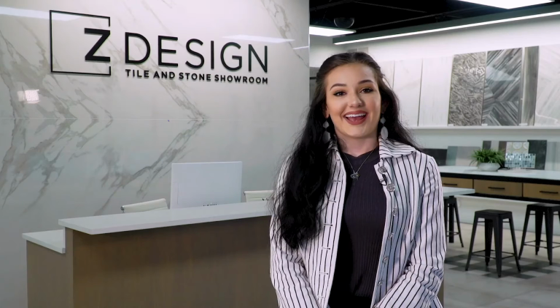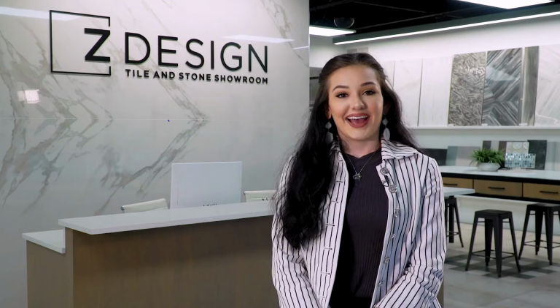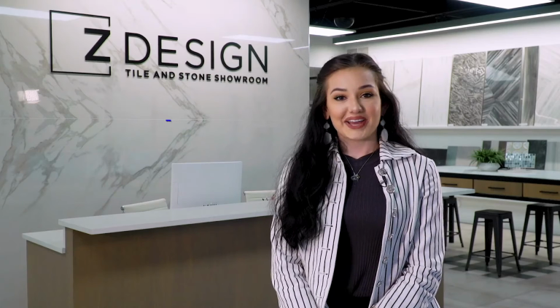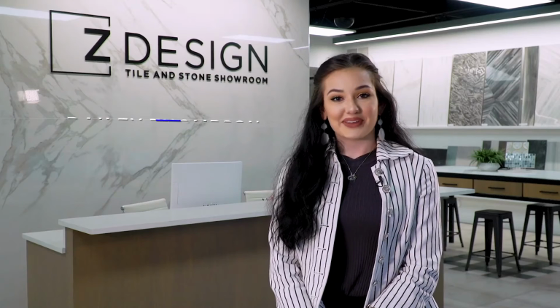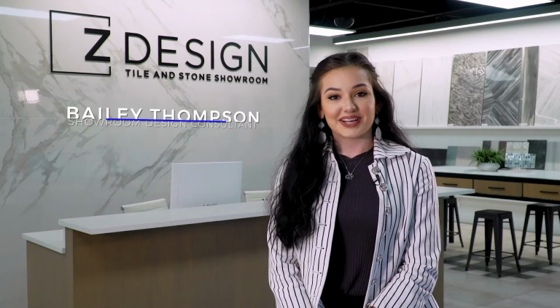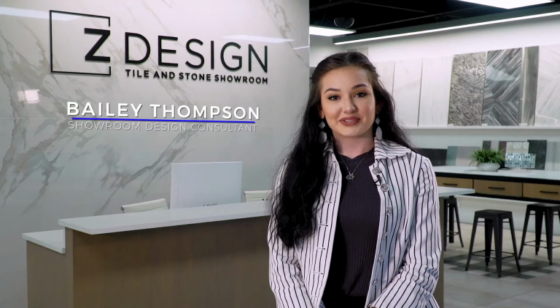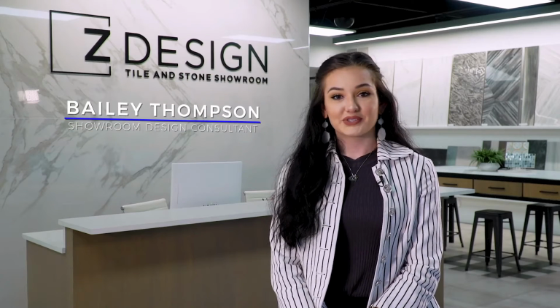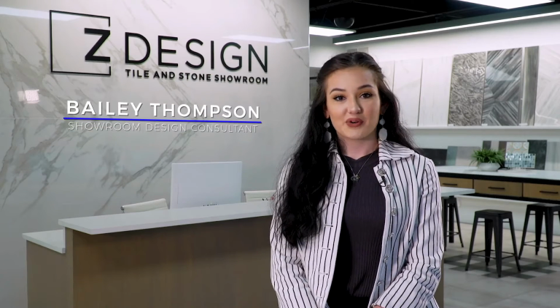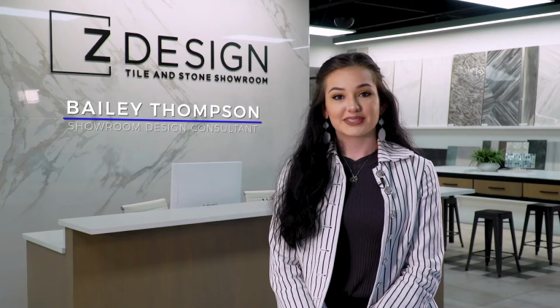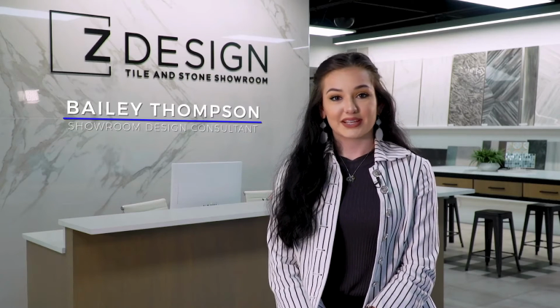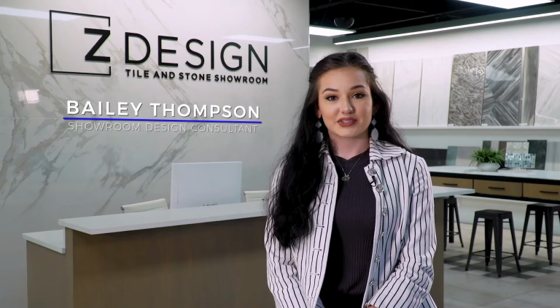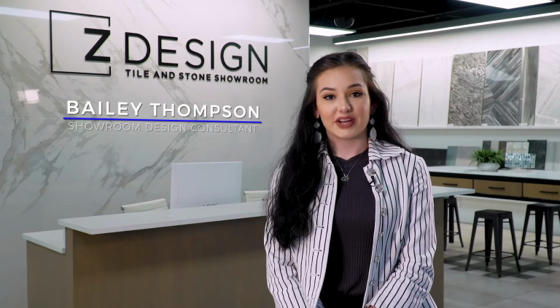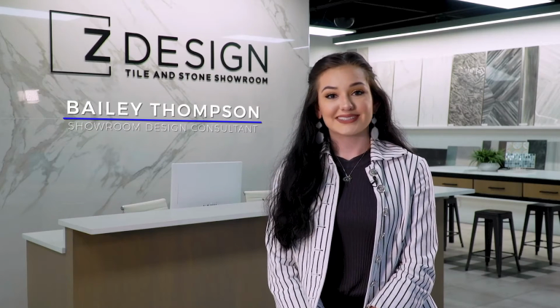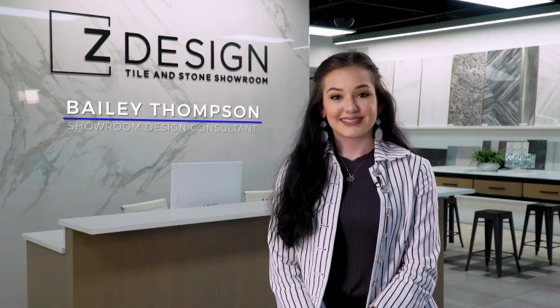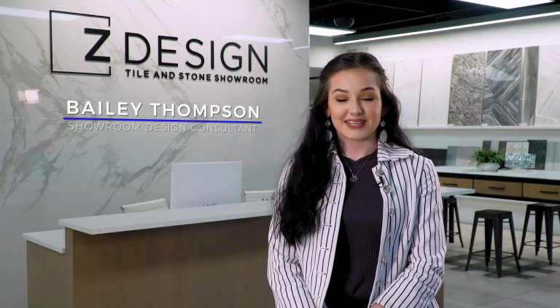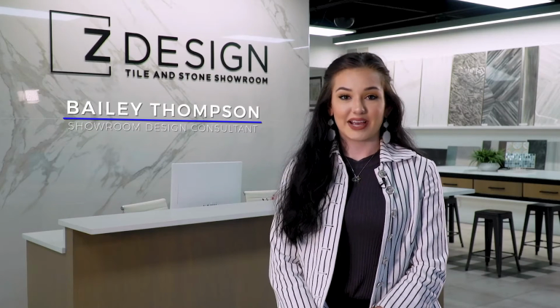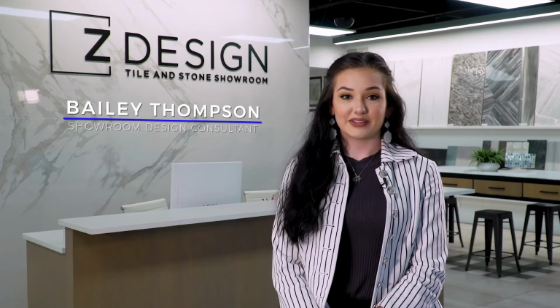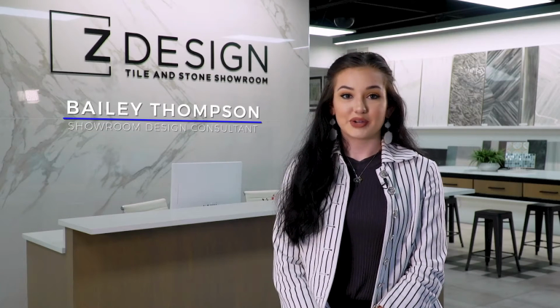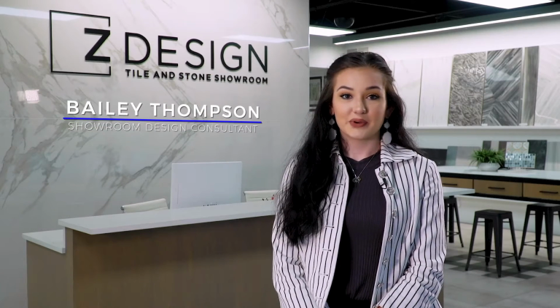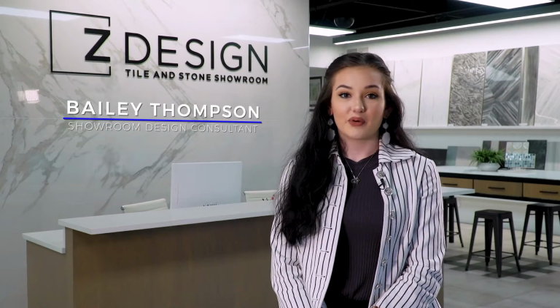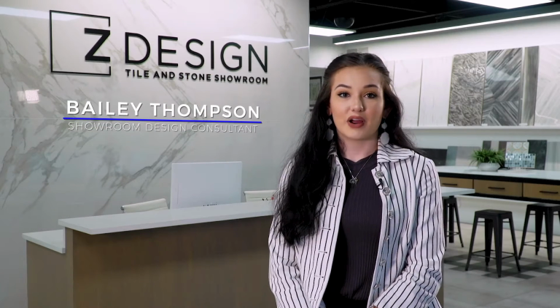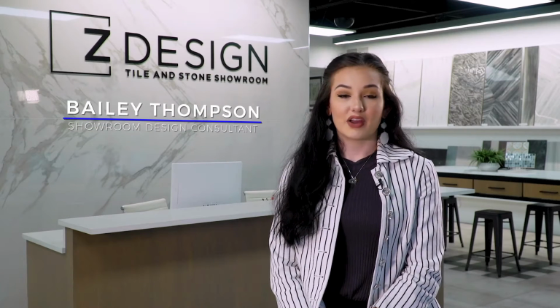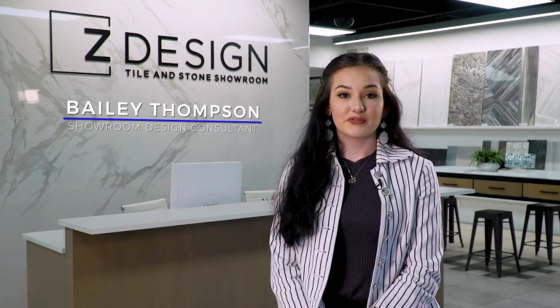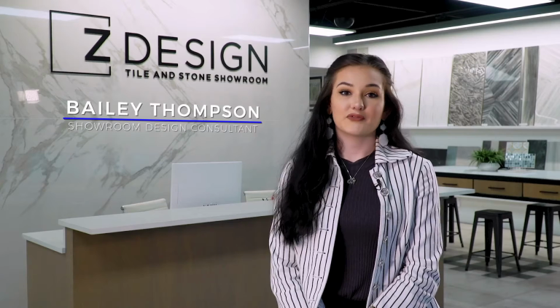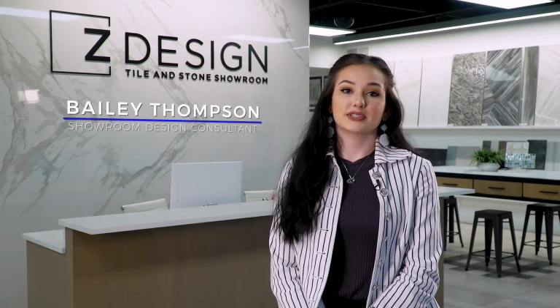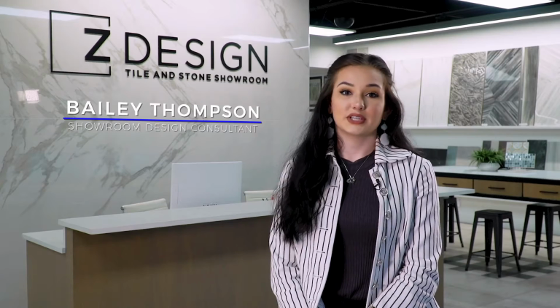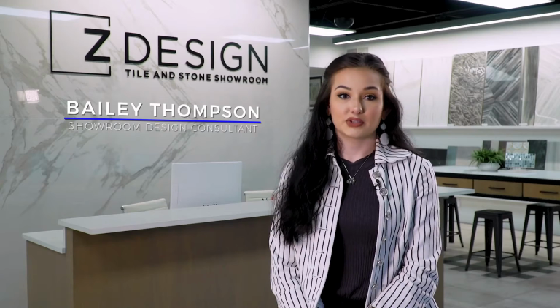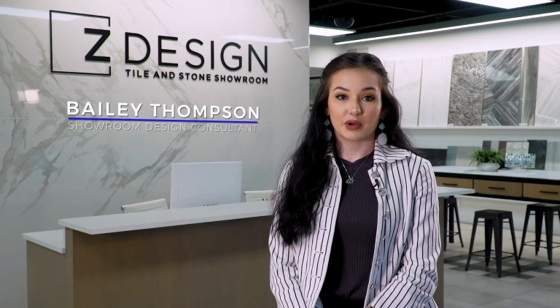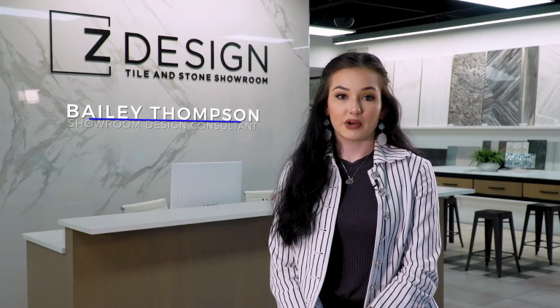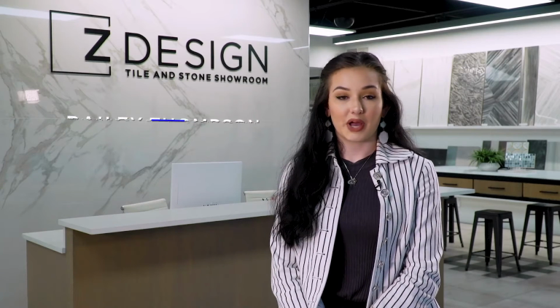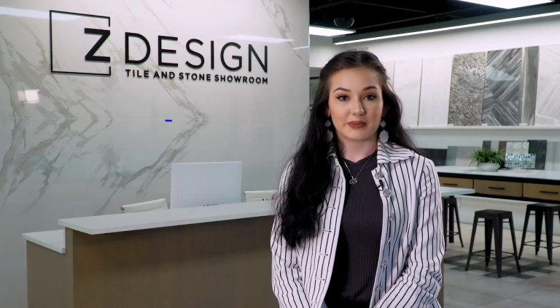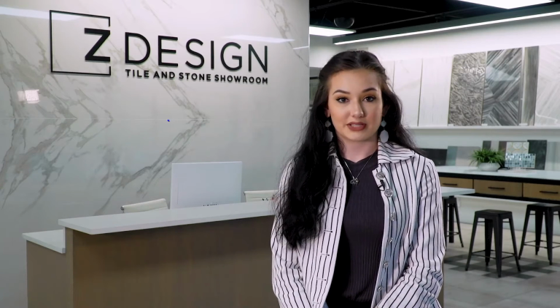Hi, I'm Bailey Thompson, showroom design consultant here at ZDesign Tile and Stone over on 151st and Industrial Road in Omaha, Nebraska.